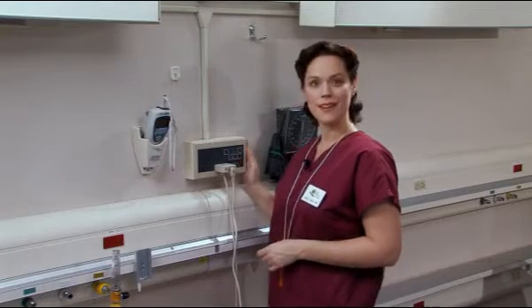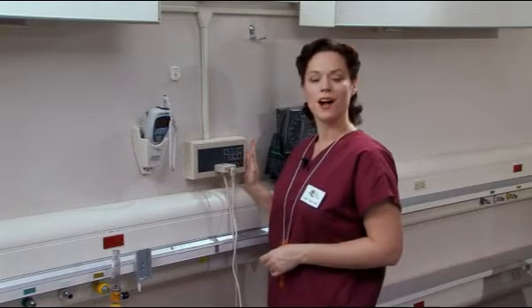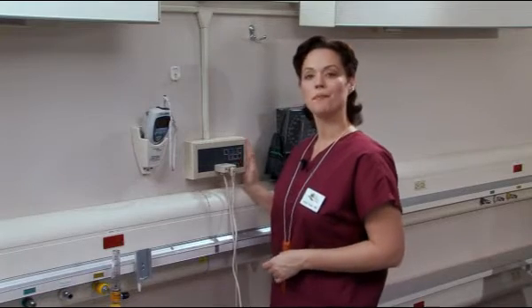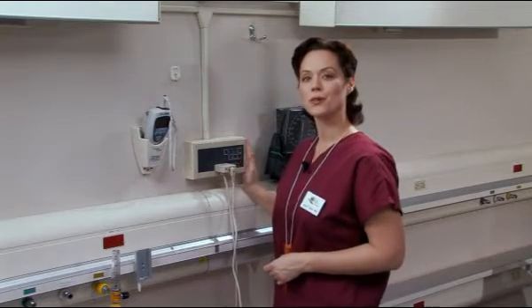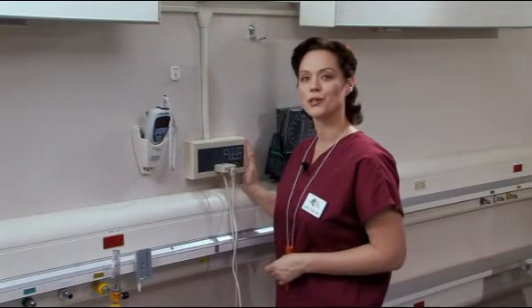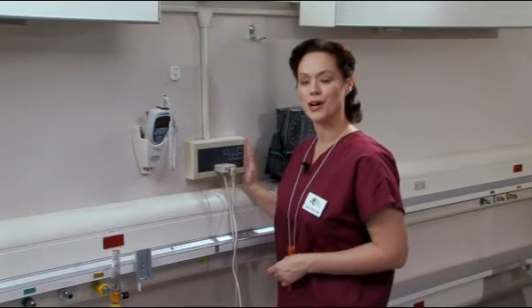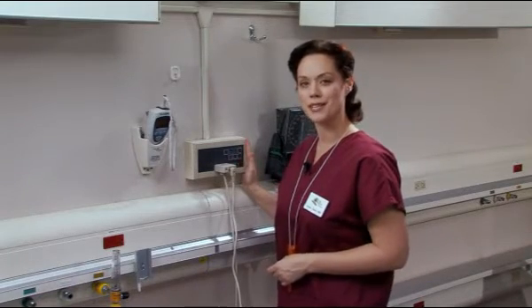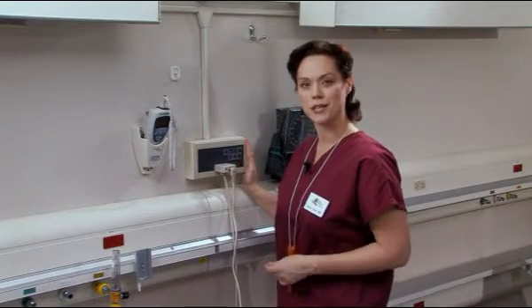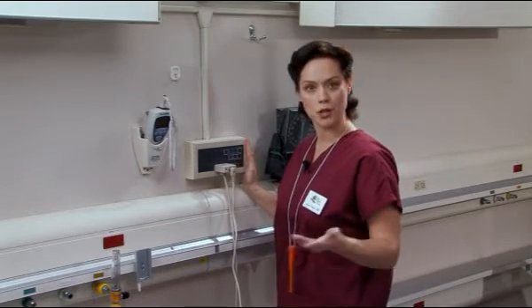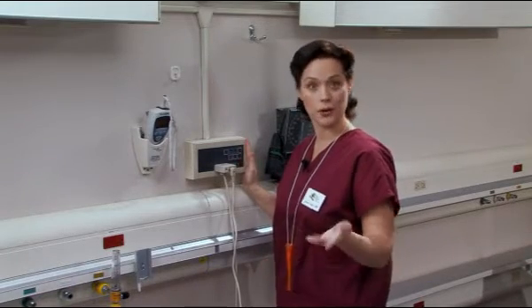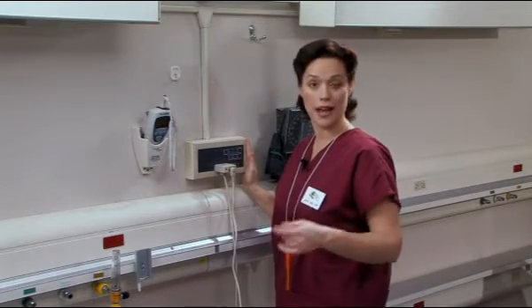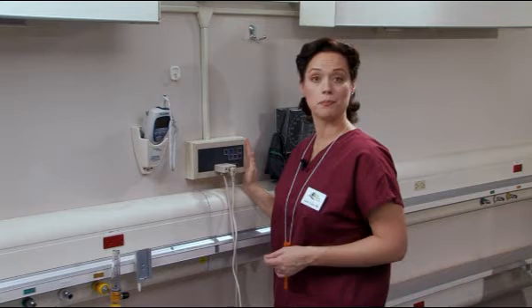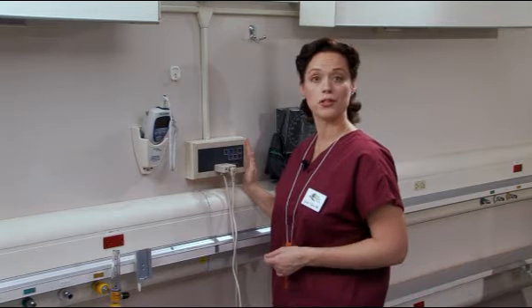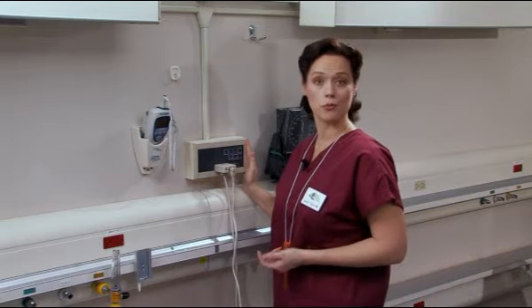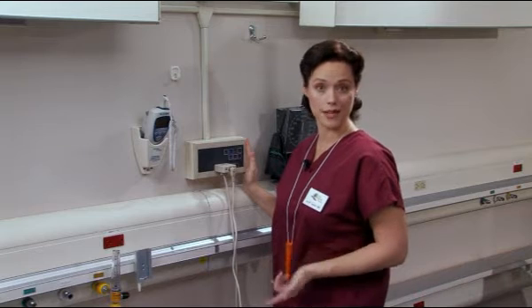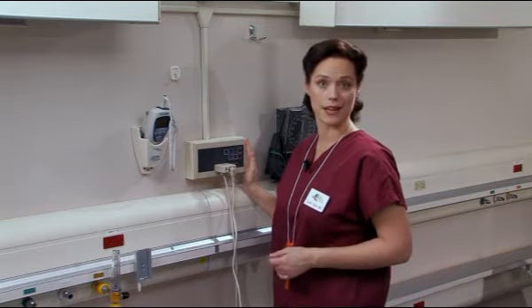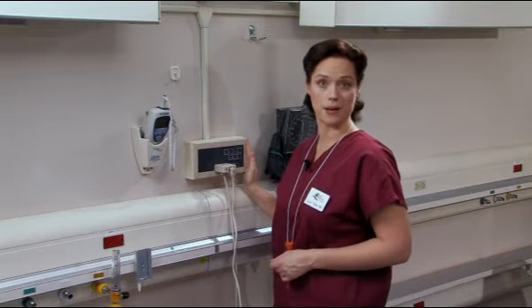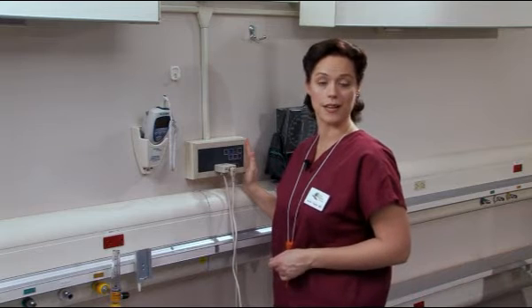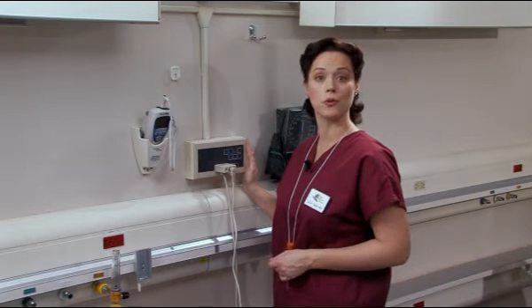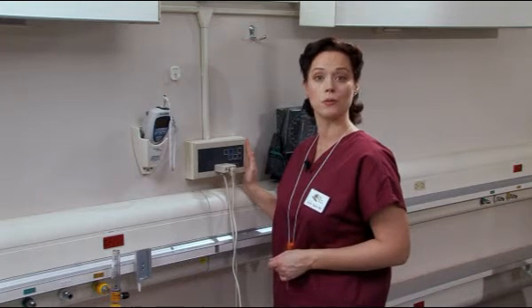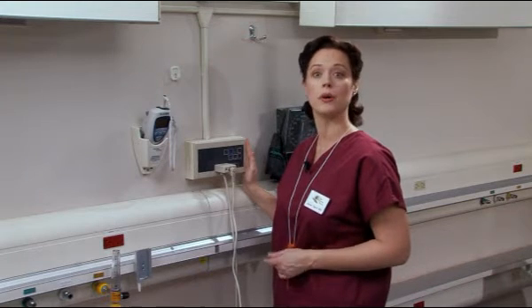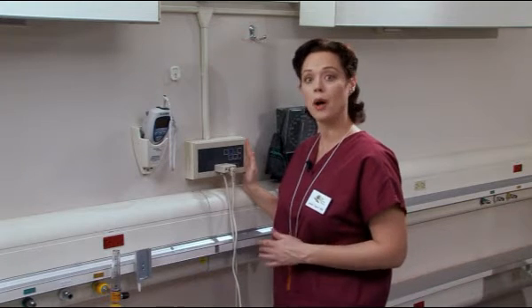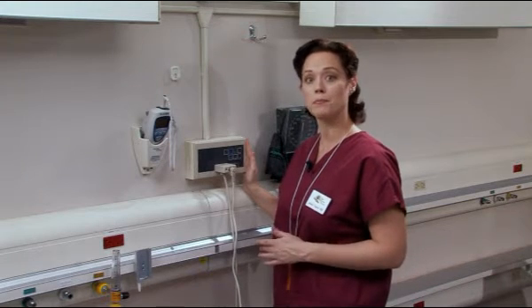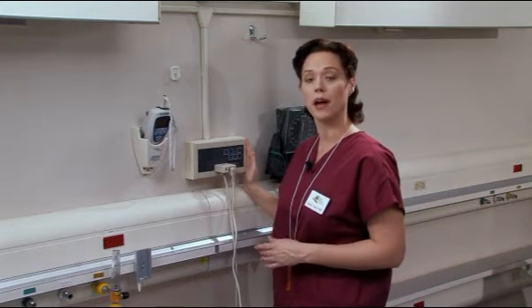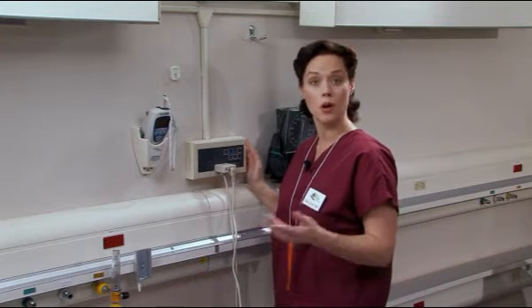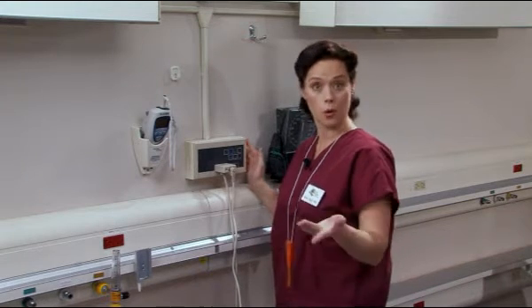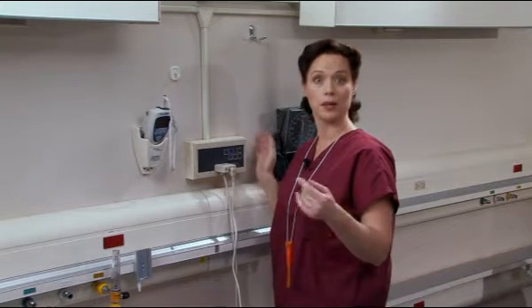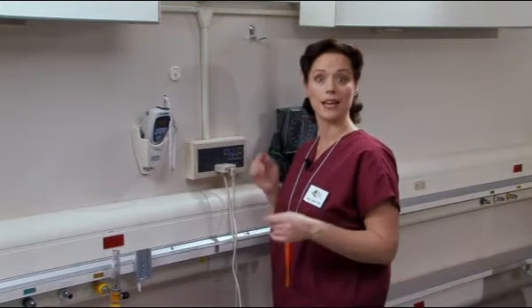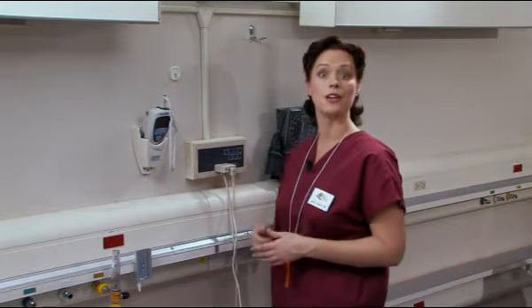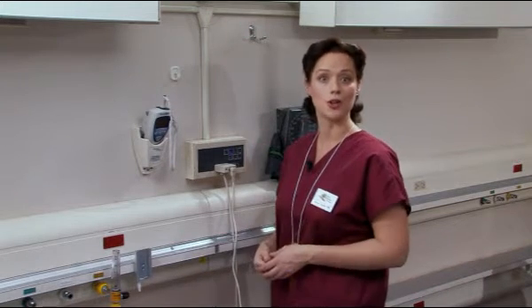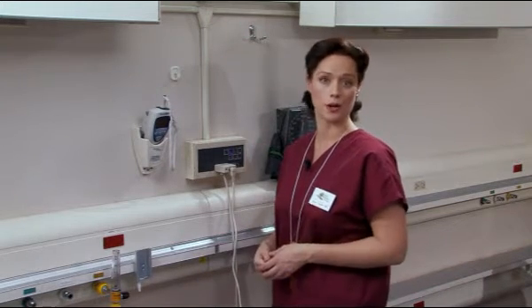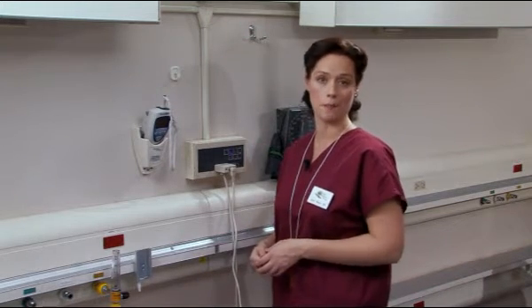On most nurse call systems, you will have to push the reset button in the room when you unplug or plug in new equipment.